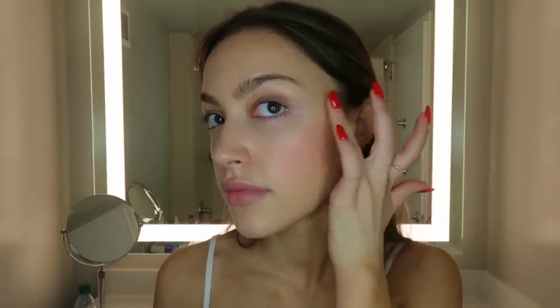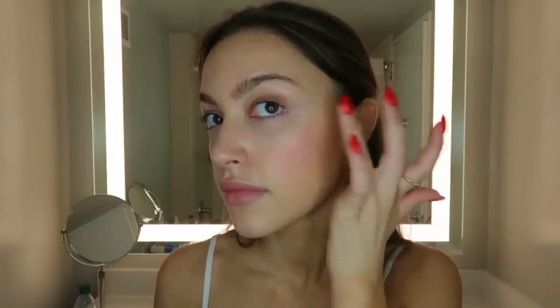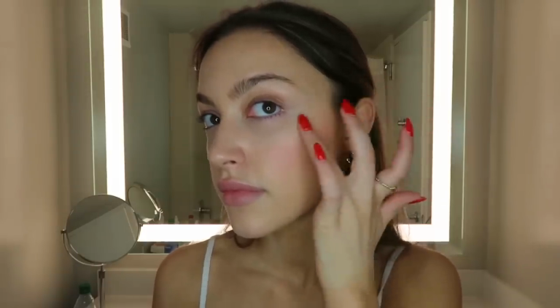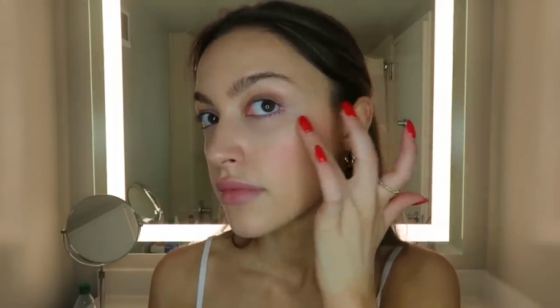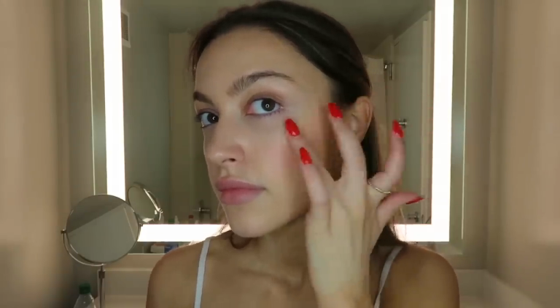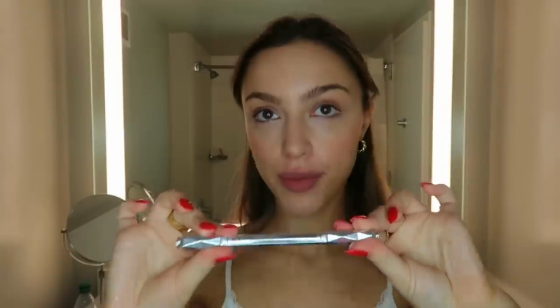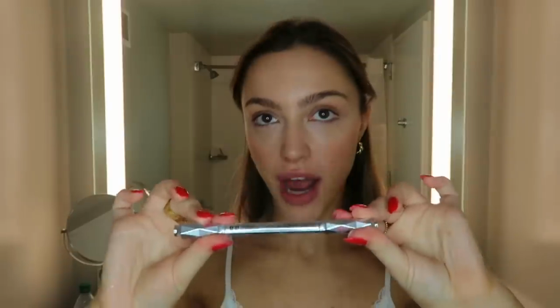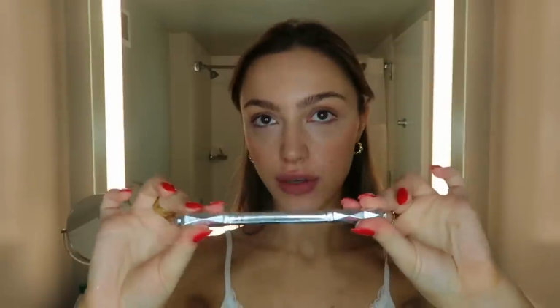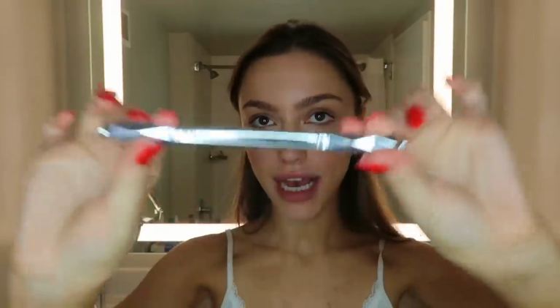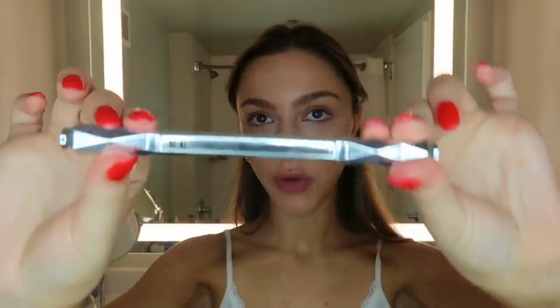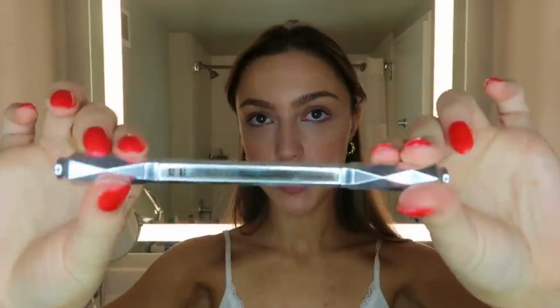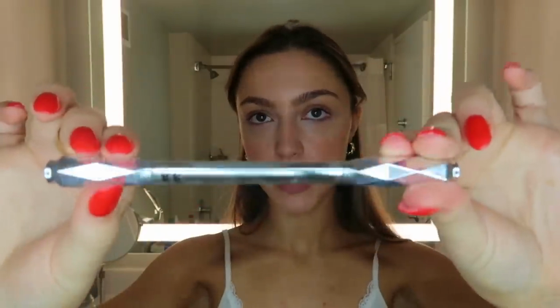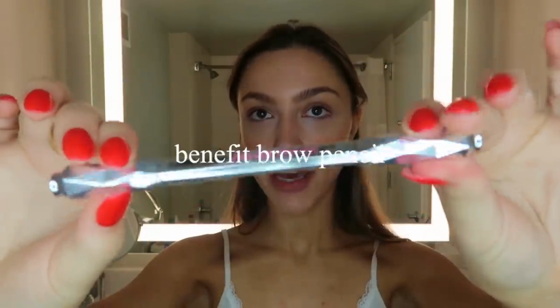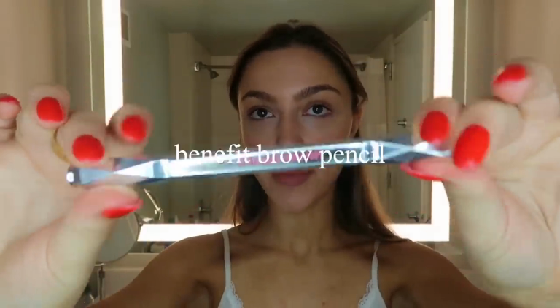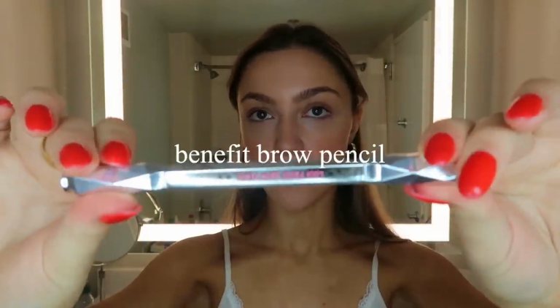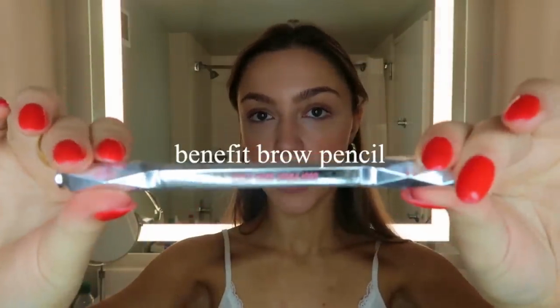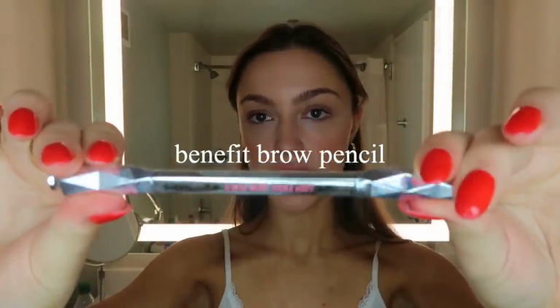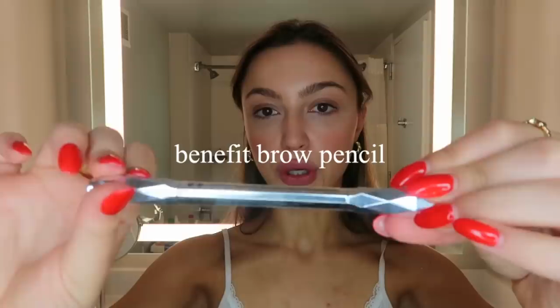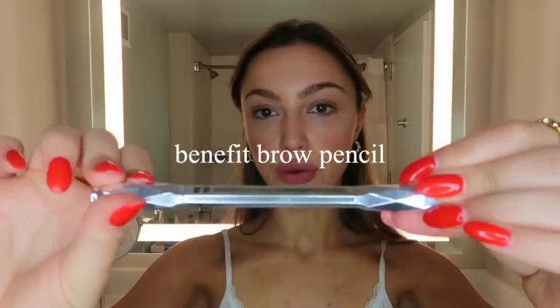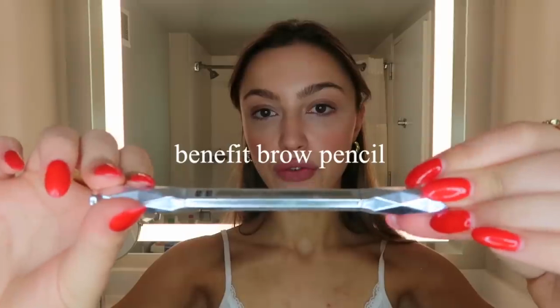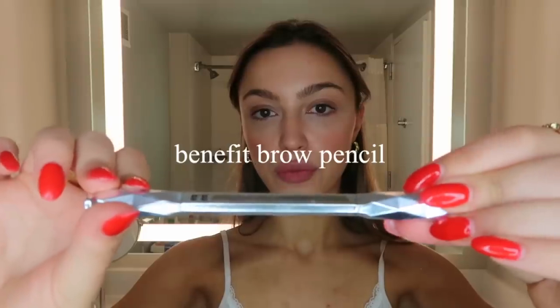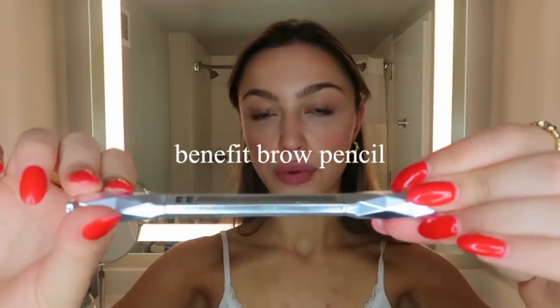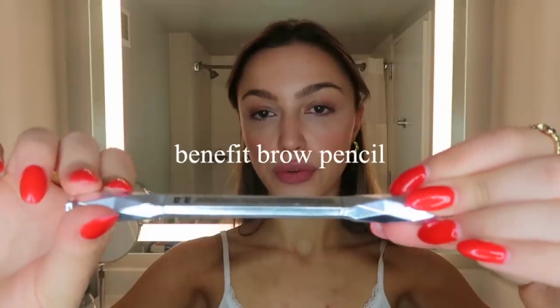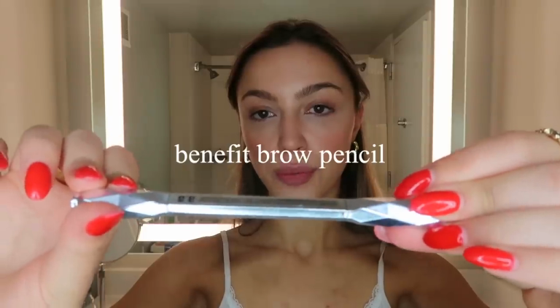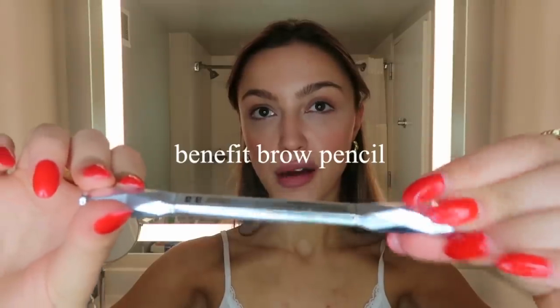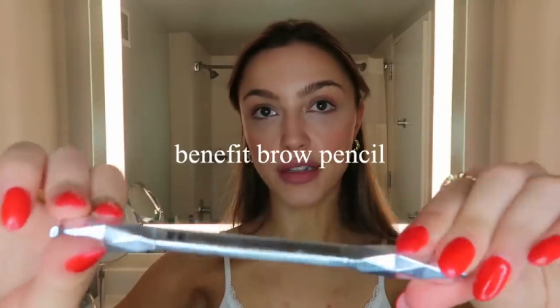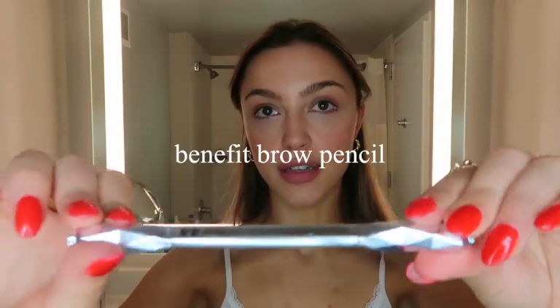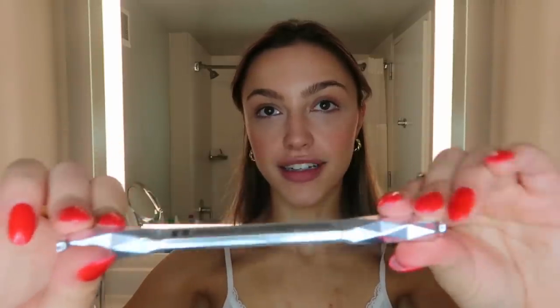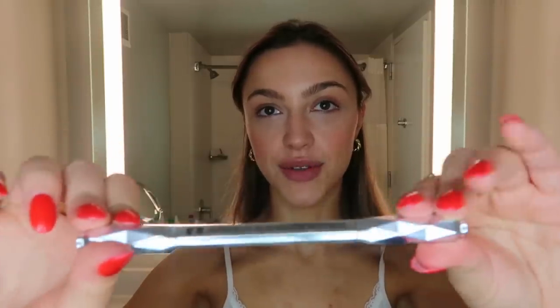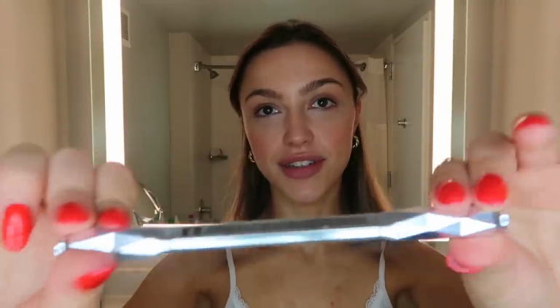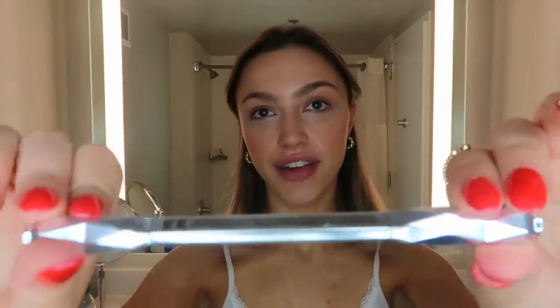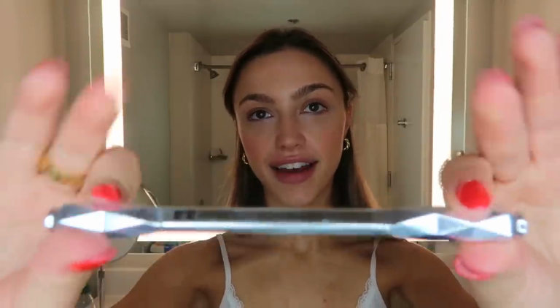Now for my brows, I'm going to be using my Benefit Goof Proof Brow Pencil — I don't even know why it's called that.